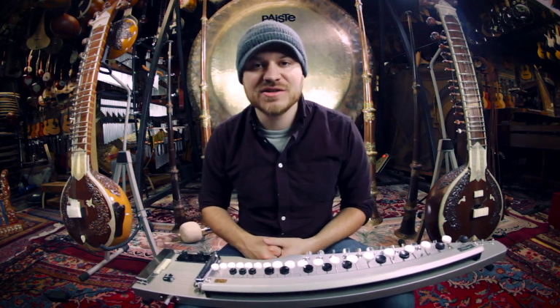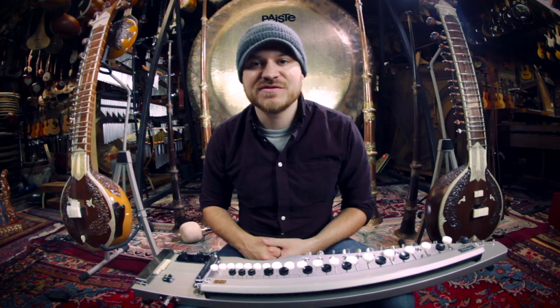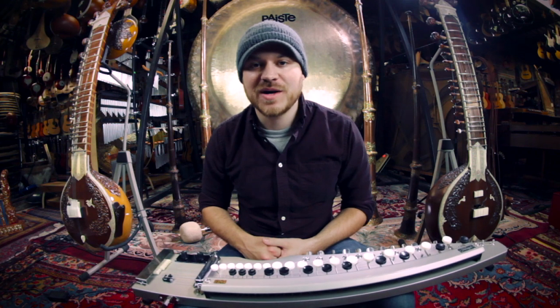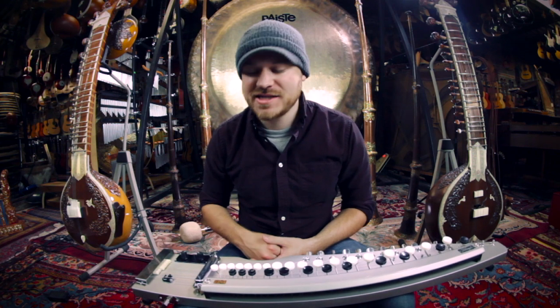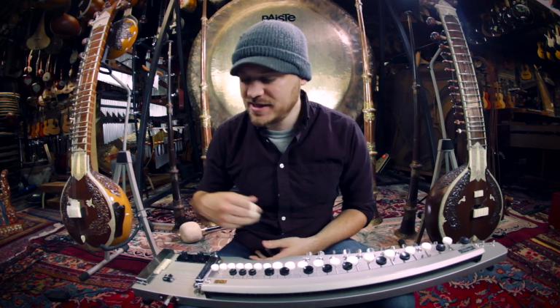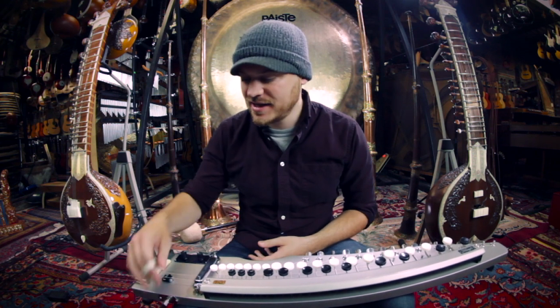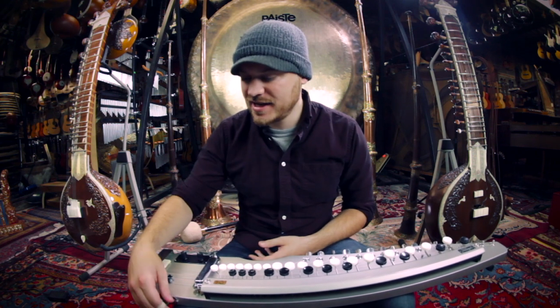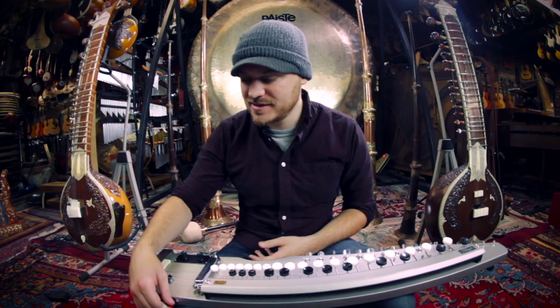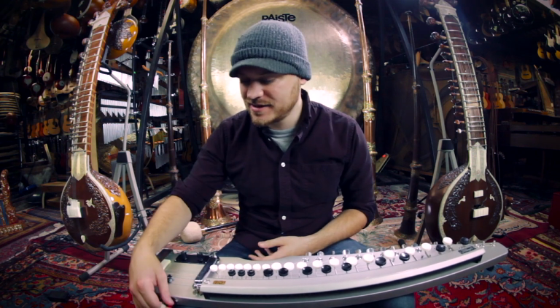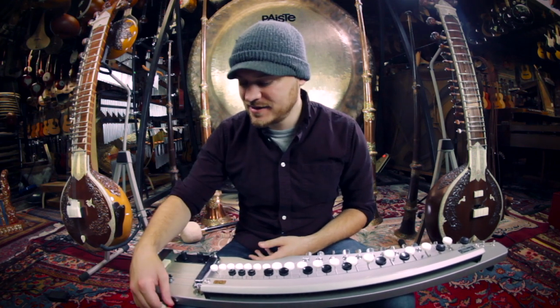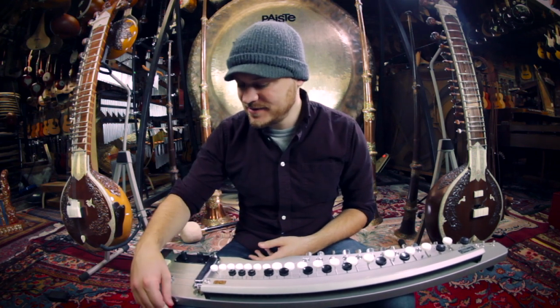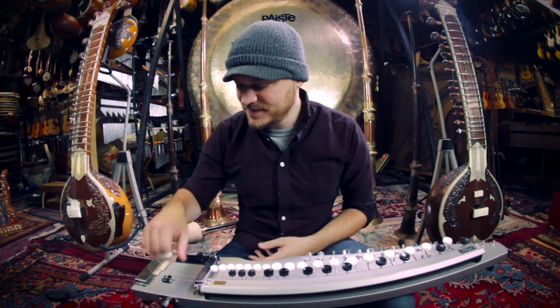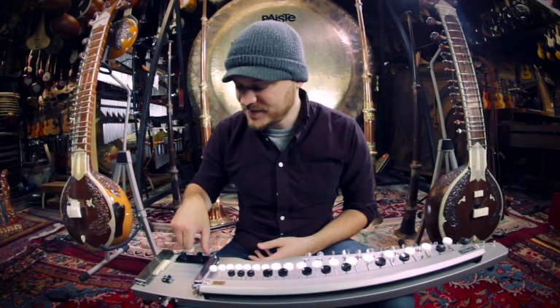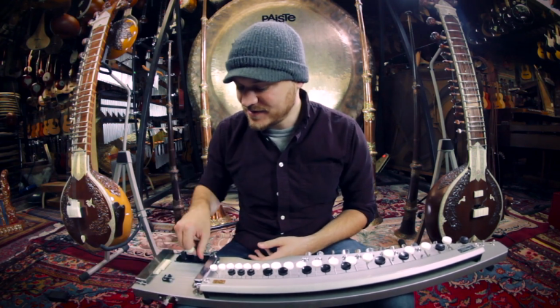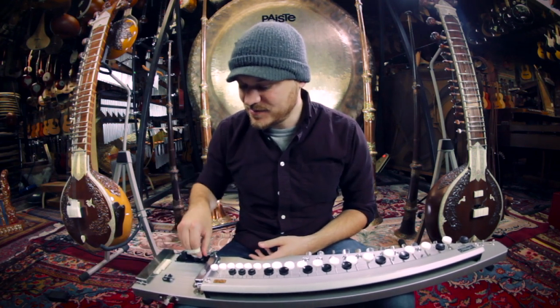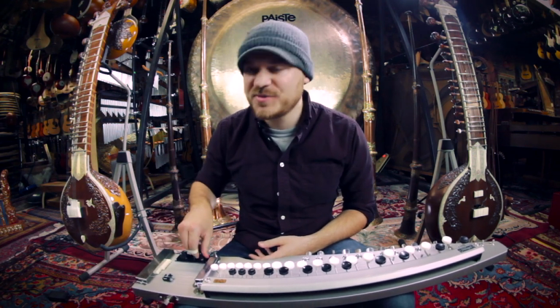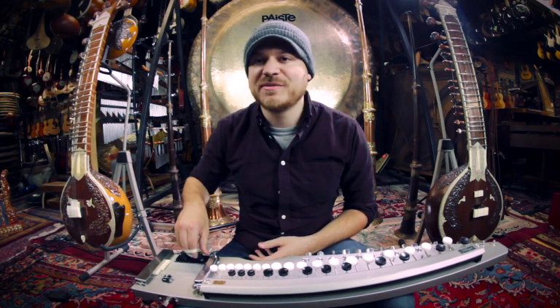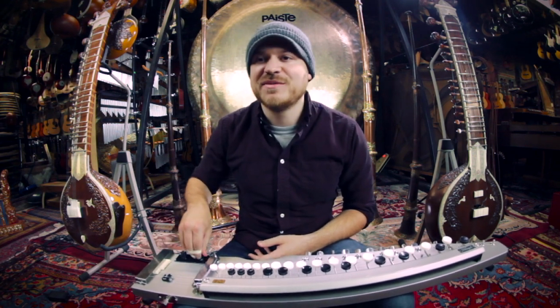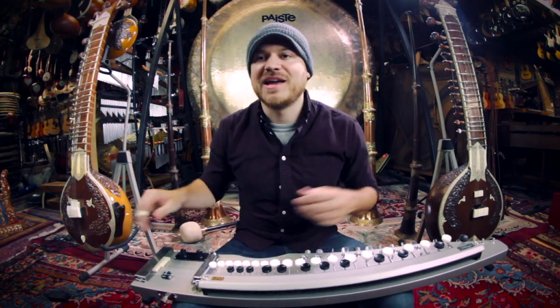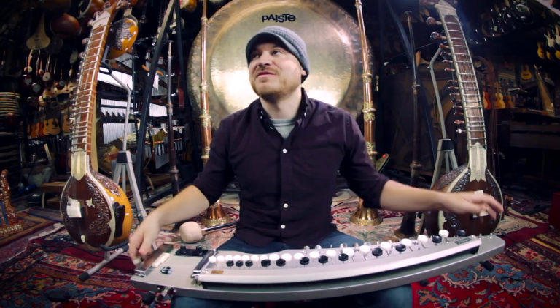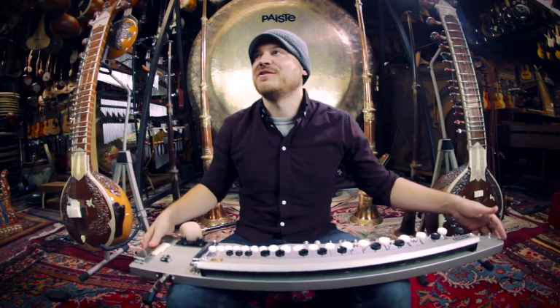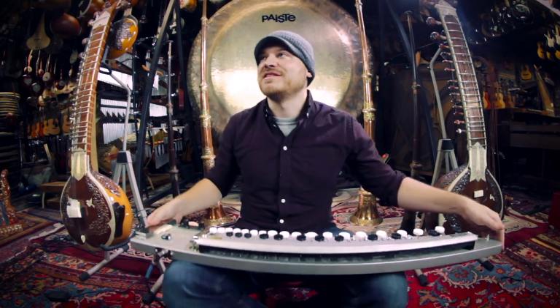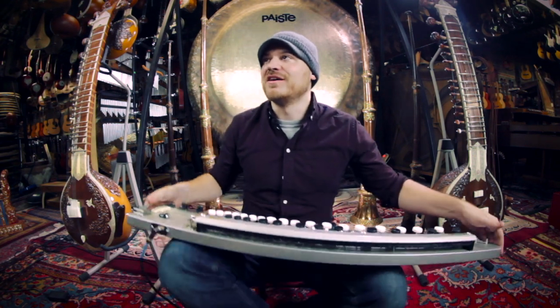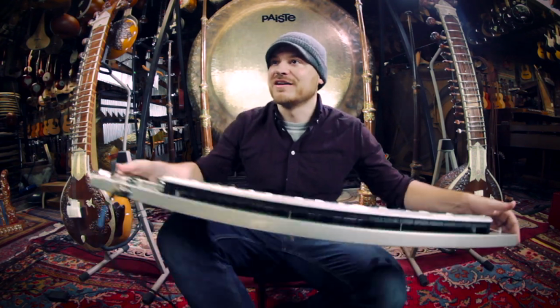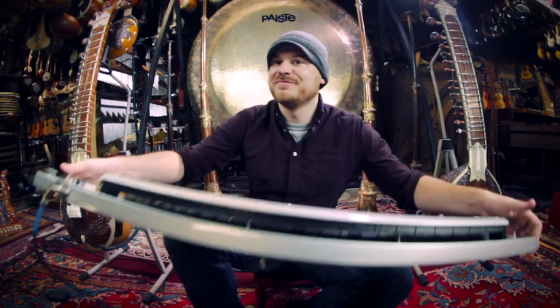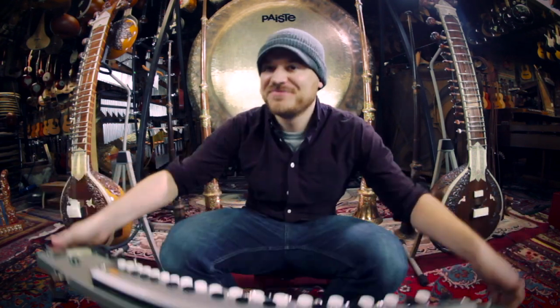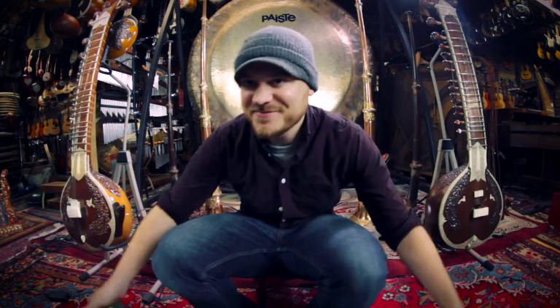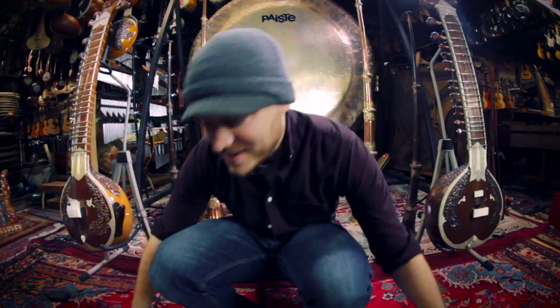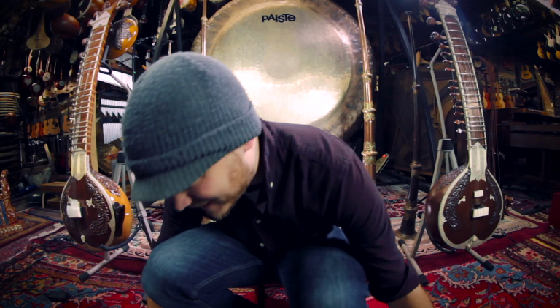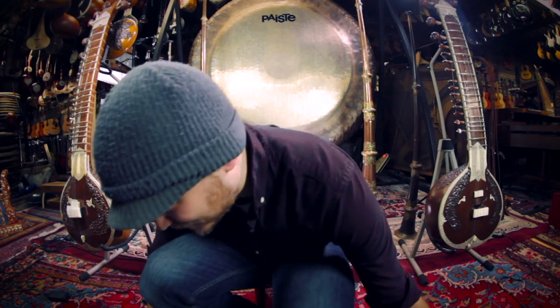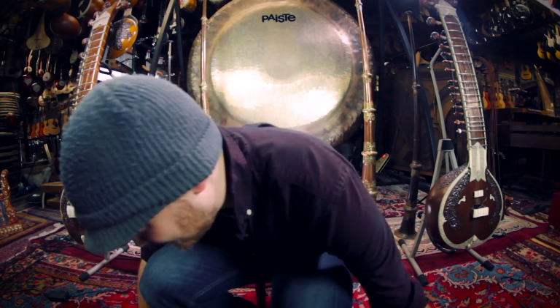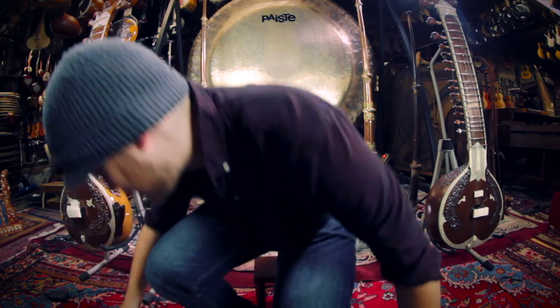Thanks so much for watching. People would probably get mad at me if I don't hit the gong — I gotta play the gong.